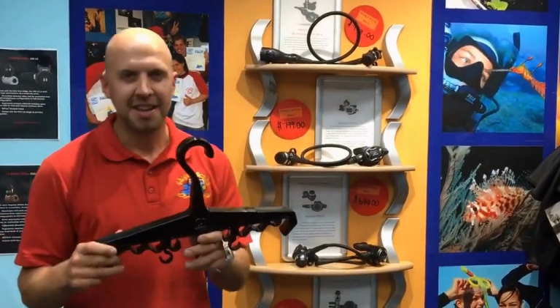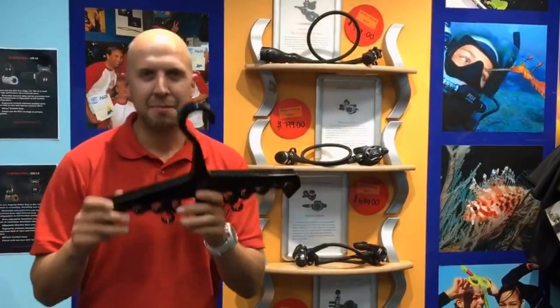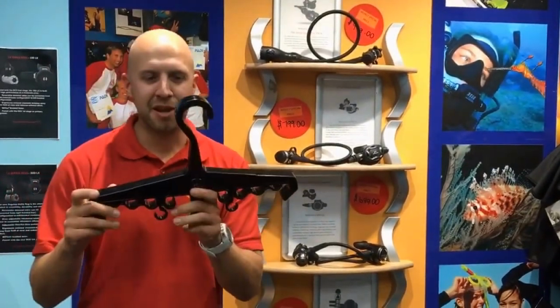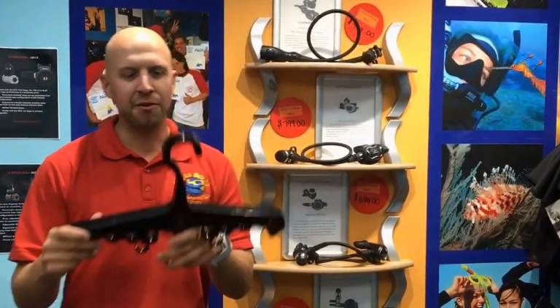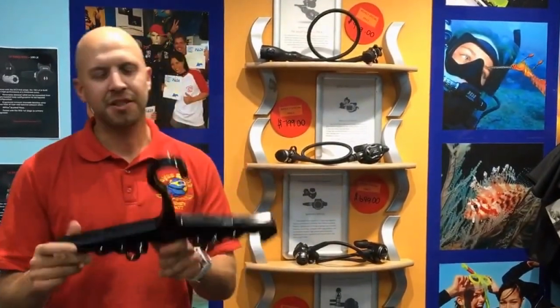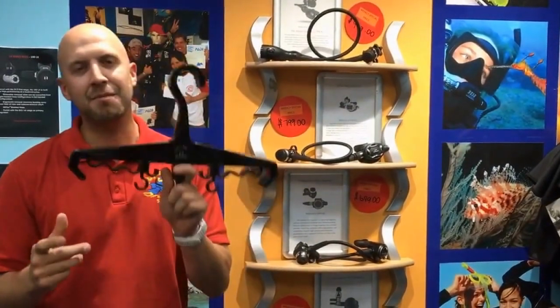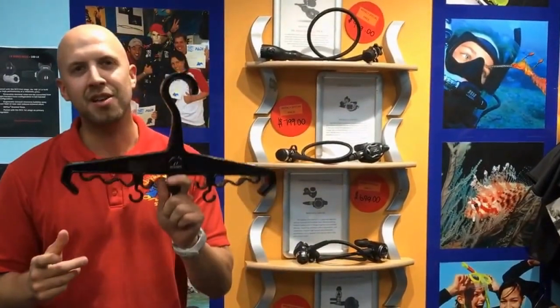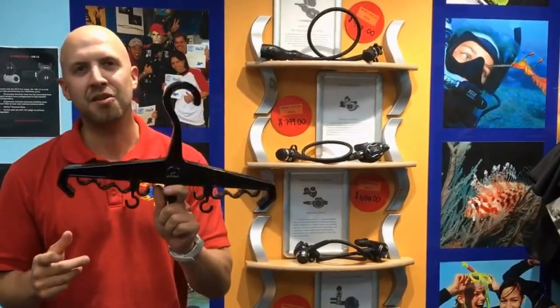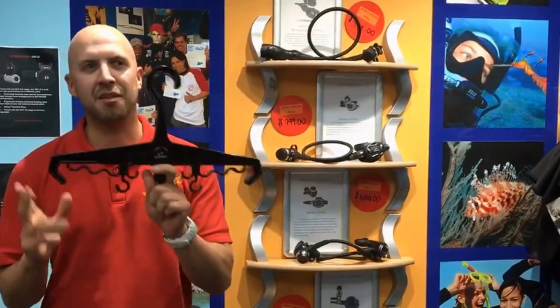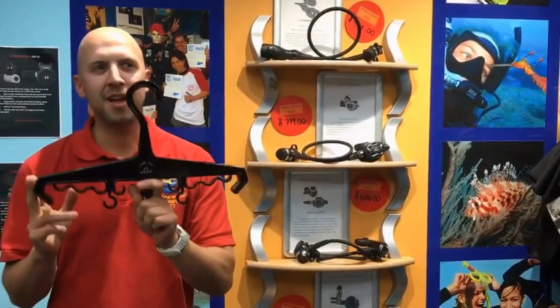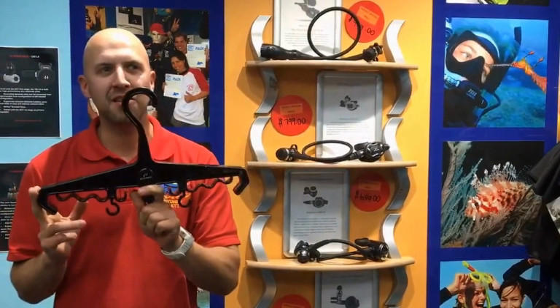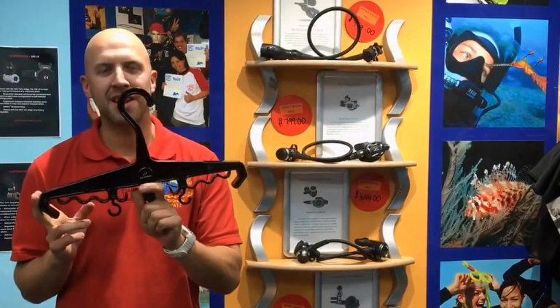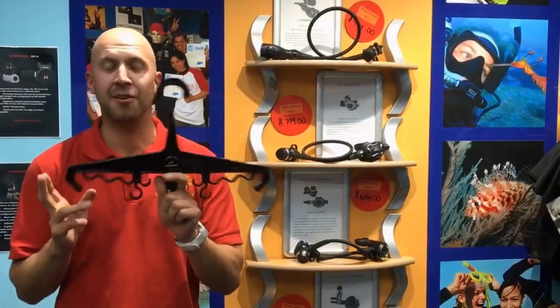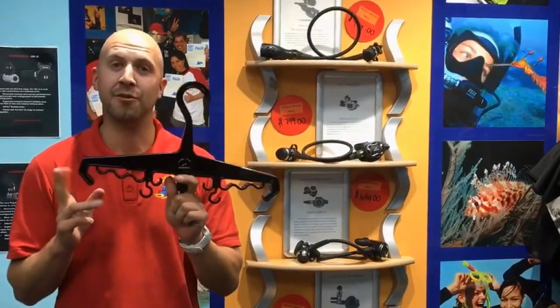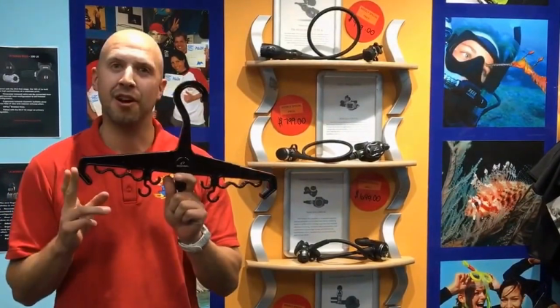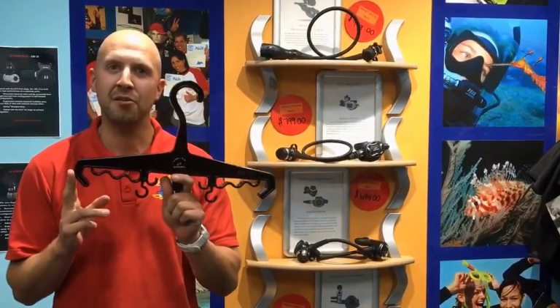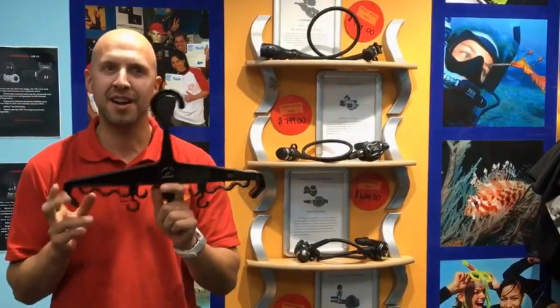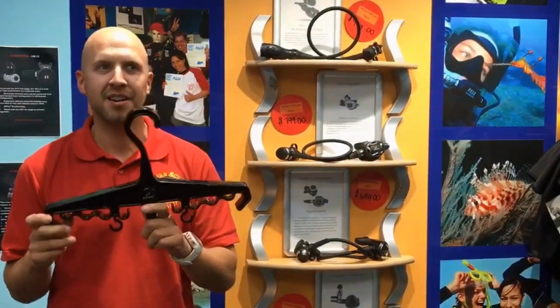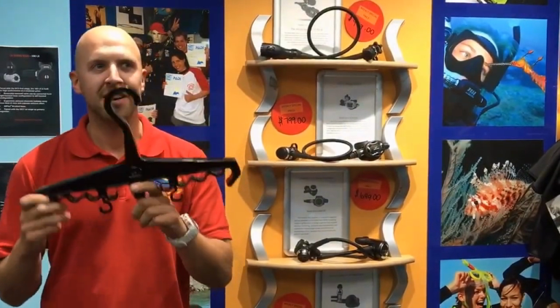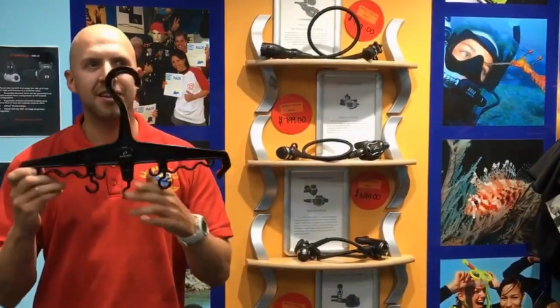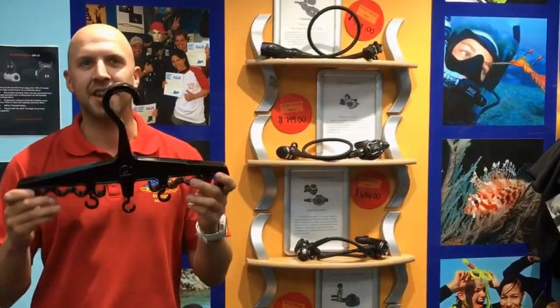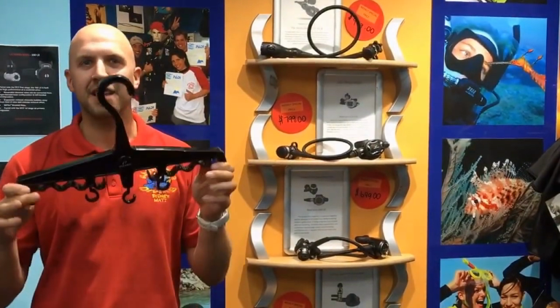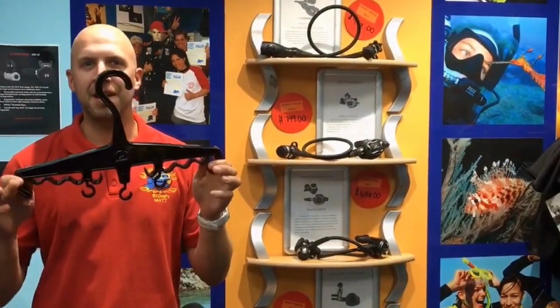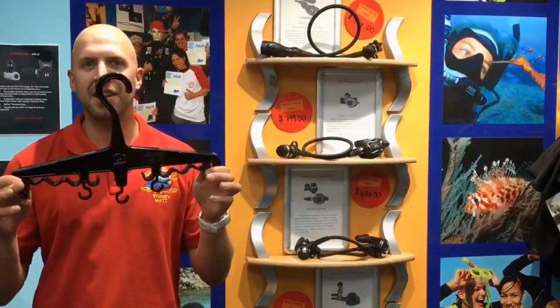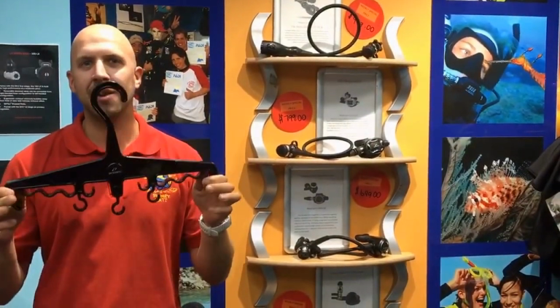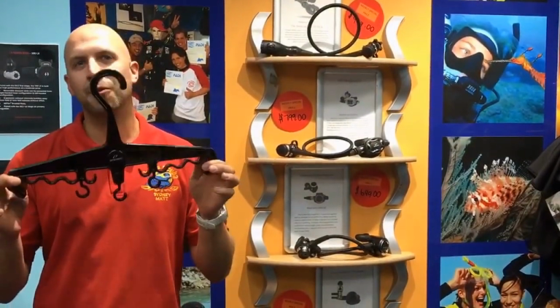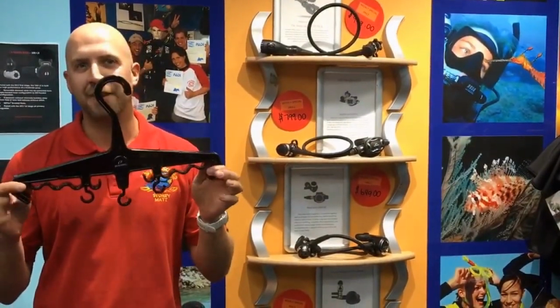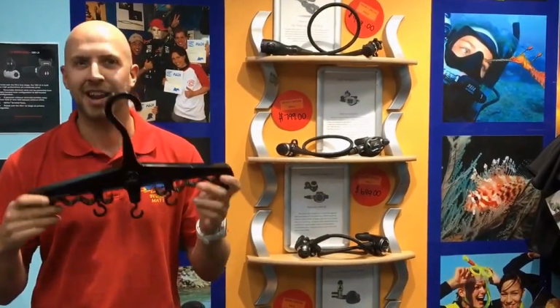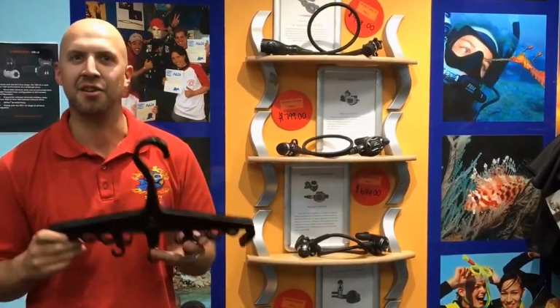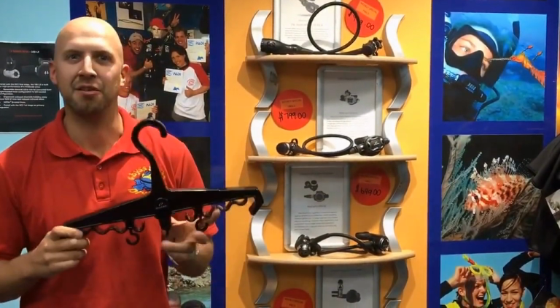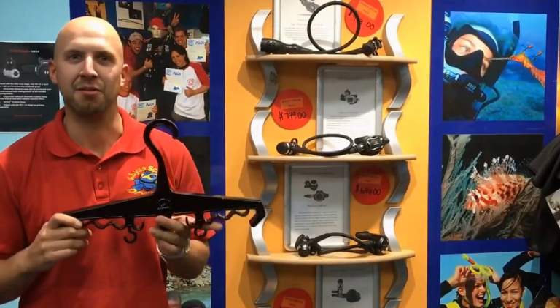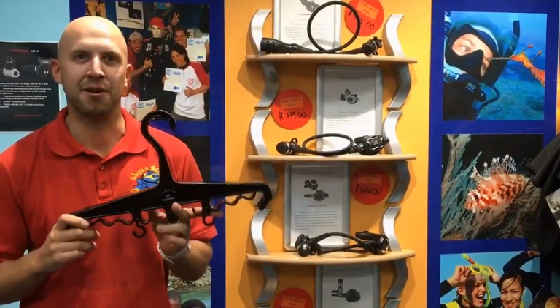They're pretty cool — they can be used as a wetsuit or a dry suit hanger. You can also hang your BCD or your regulators on them as well.